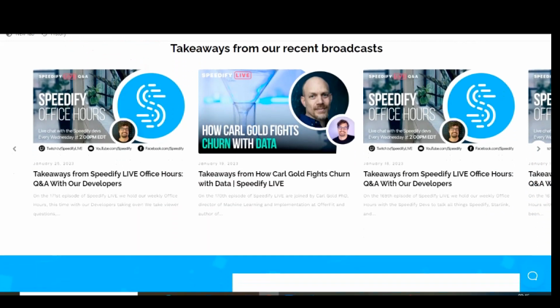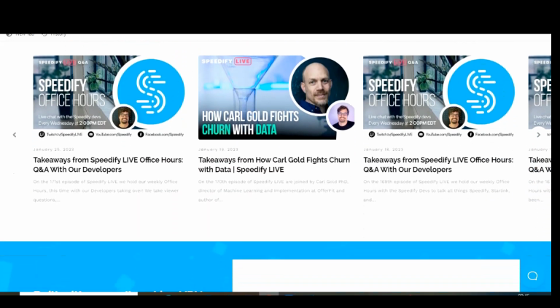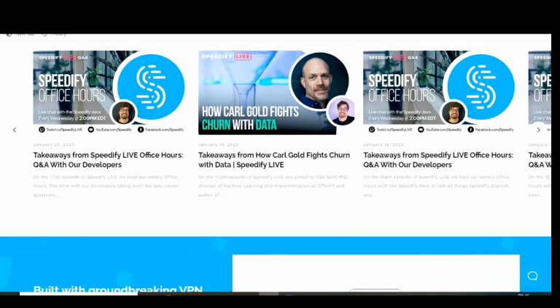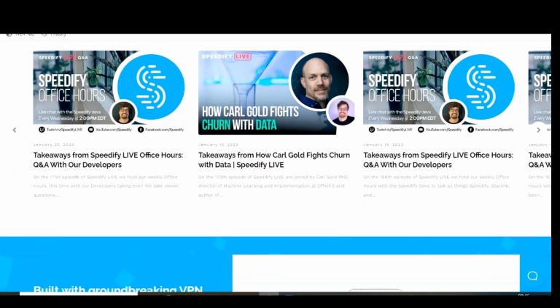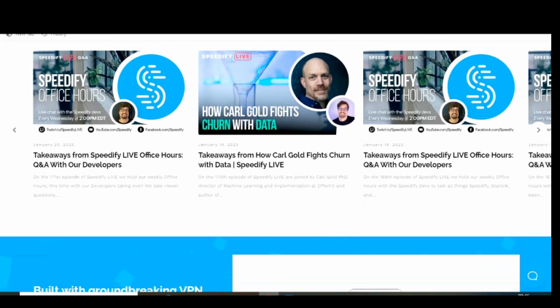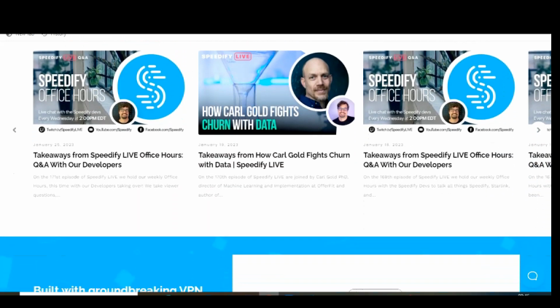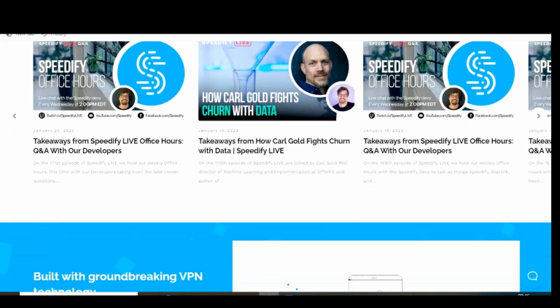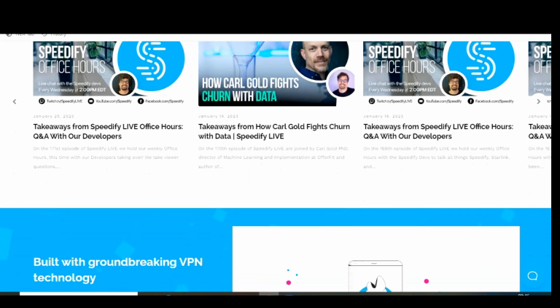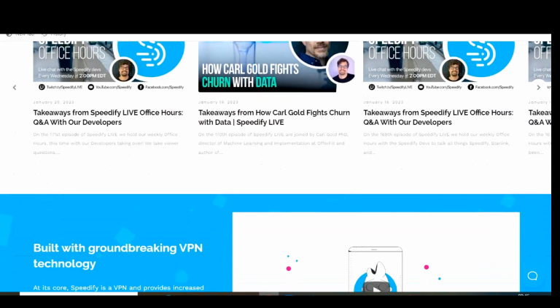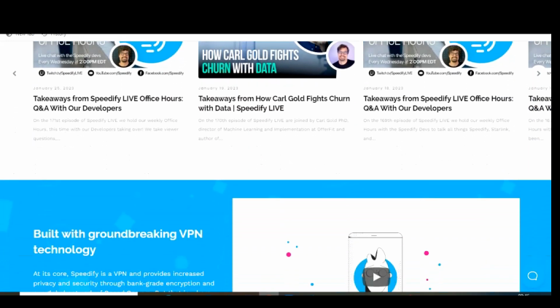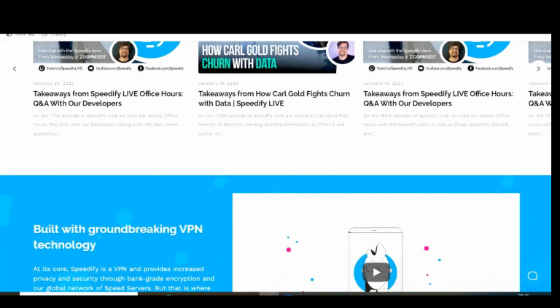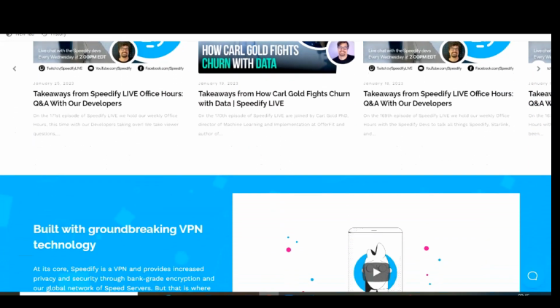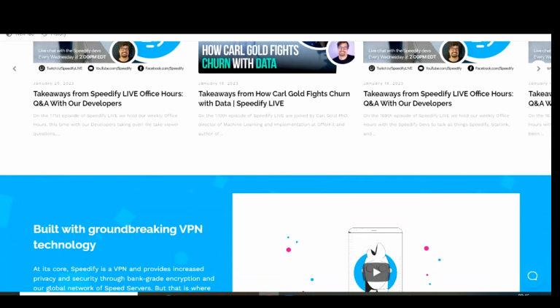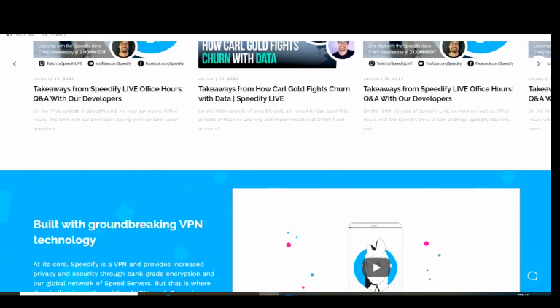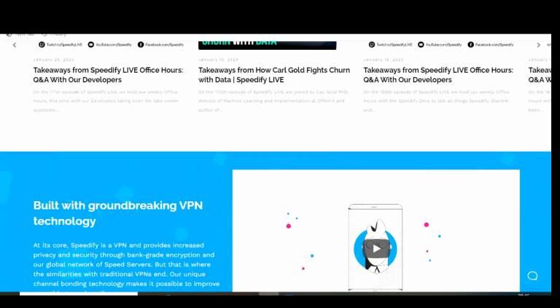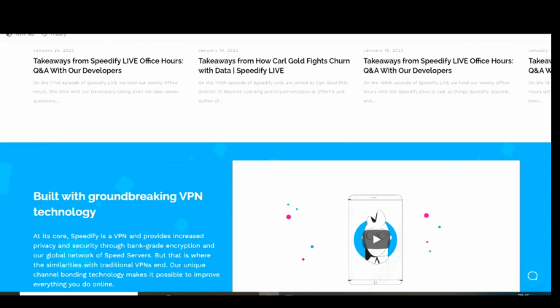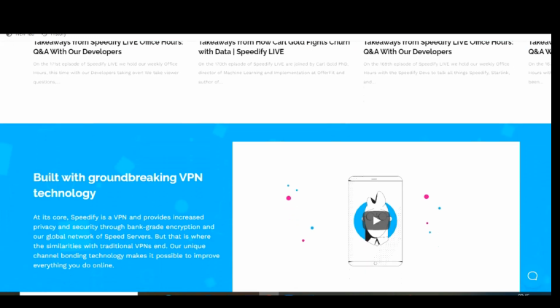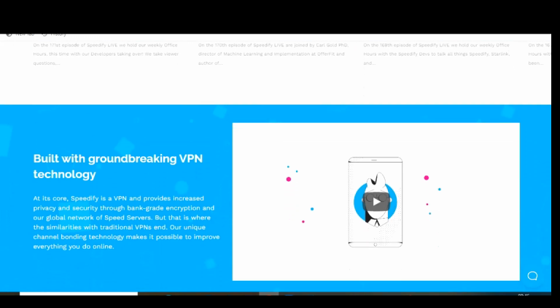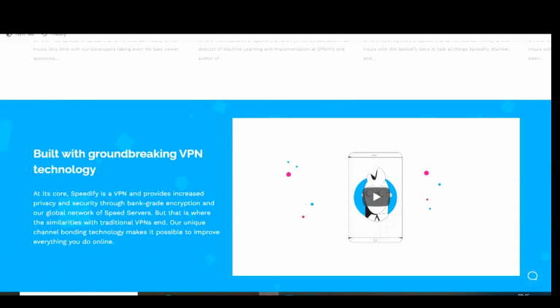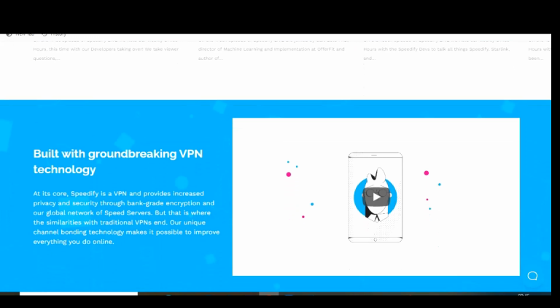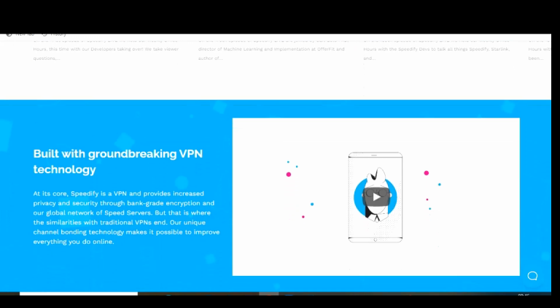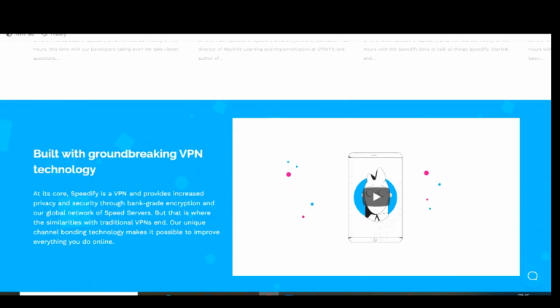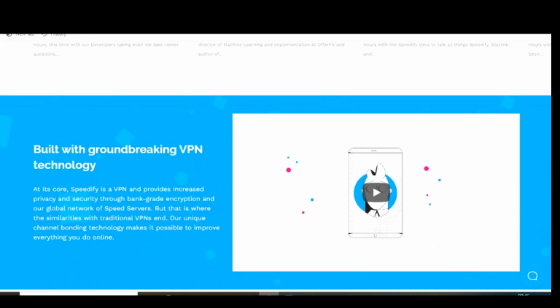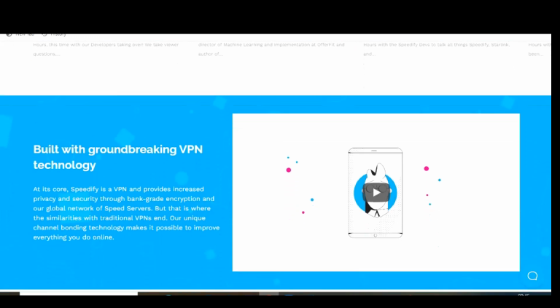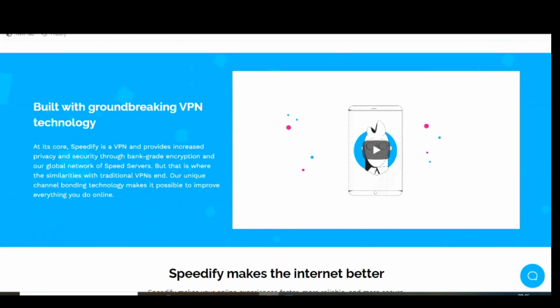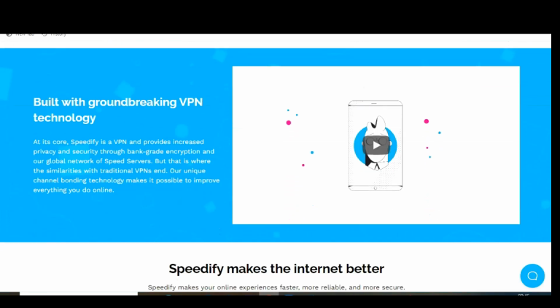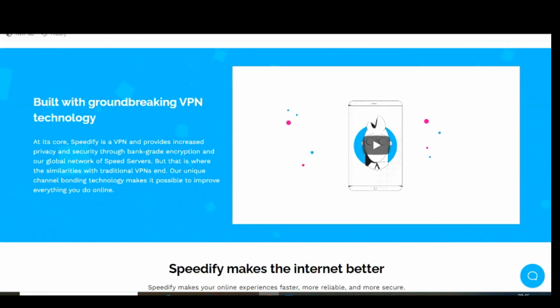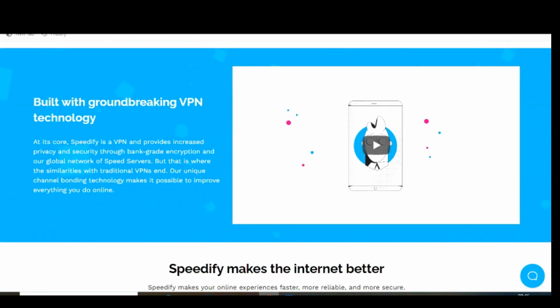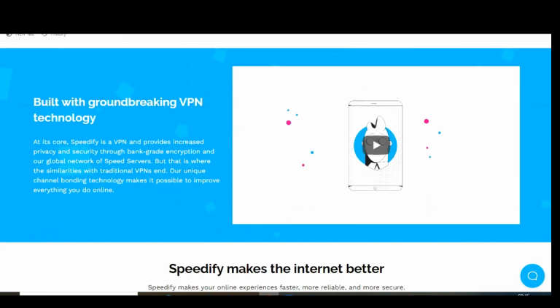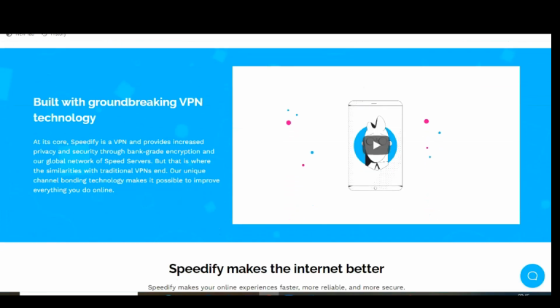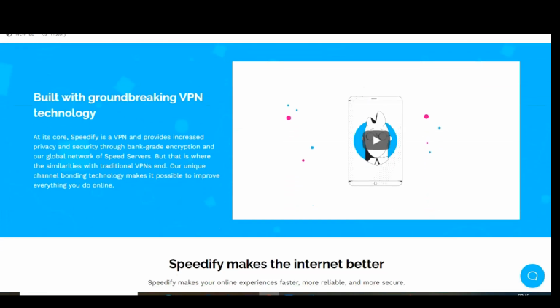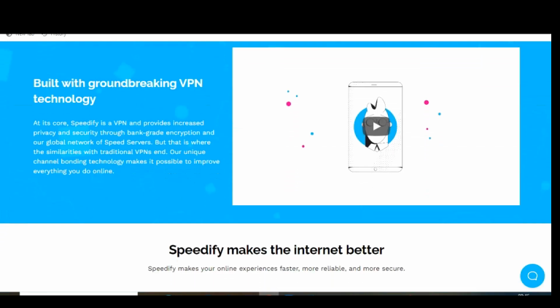They also have a strict zero-log policy, meaning that no data is ever stored on their servers that could potentially be accessed by hackers or used against you by a legal entity. This VPN is available for Windows, Android, macOS, and iOS, and they also have apps for Amazon Fire TV and Android TV.